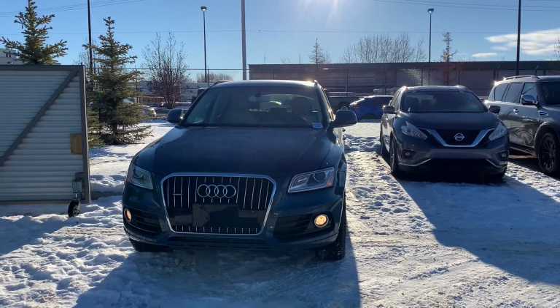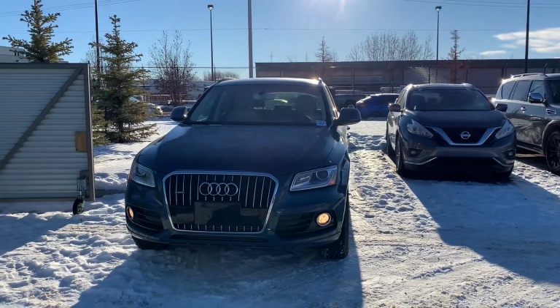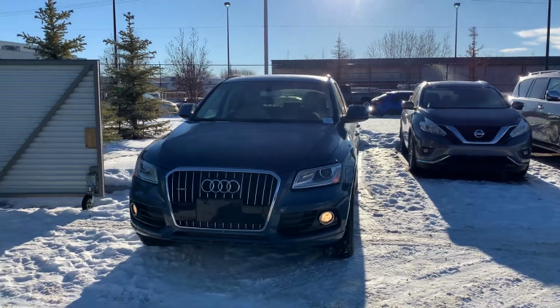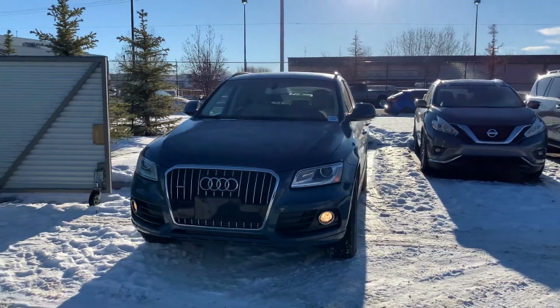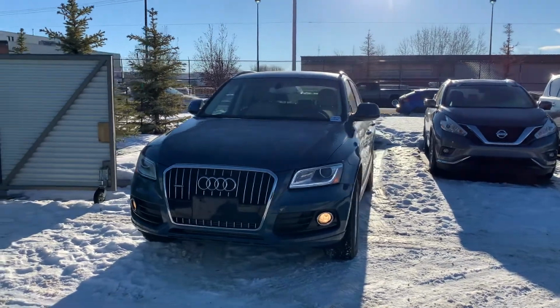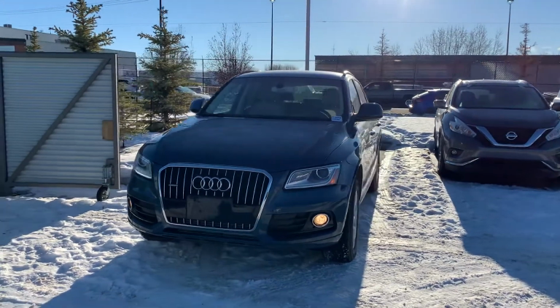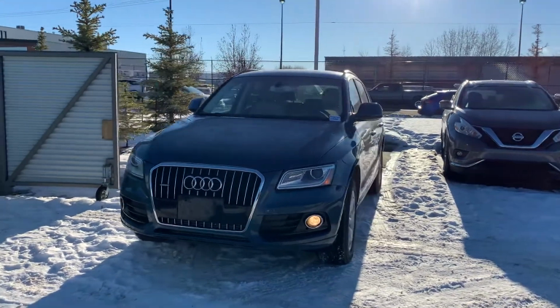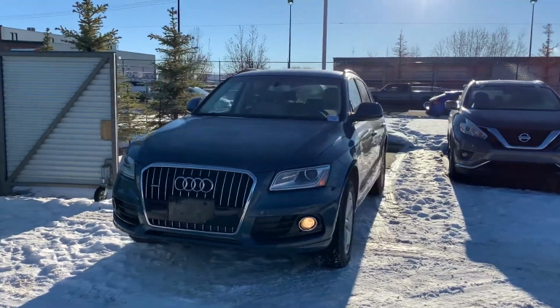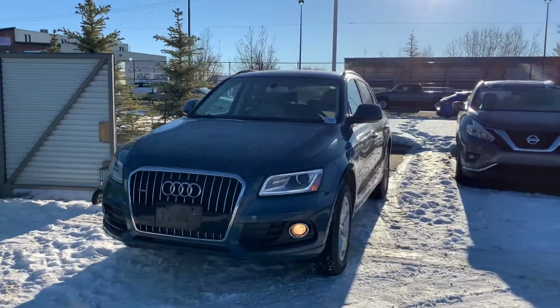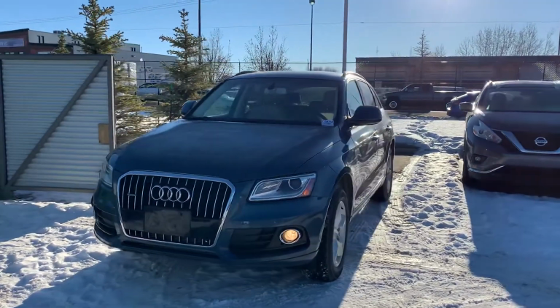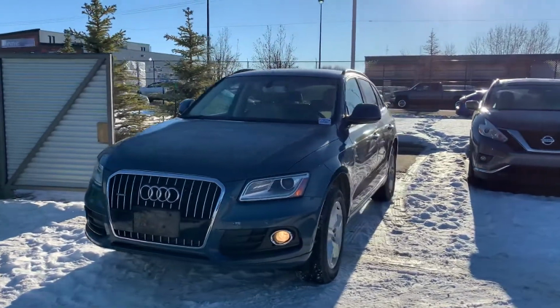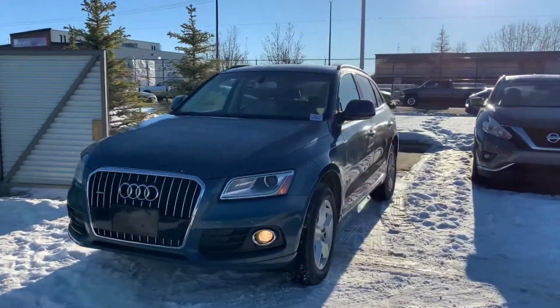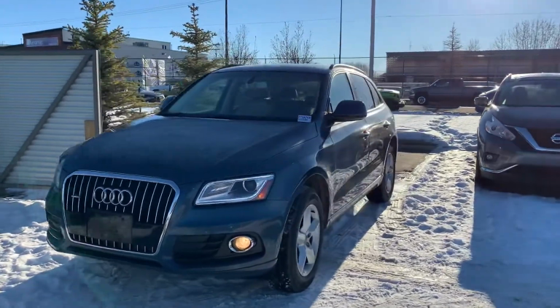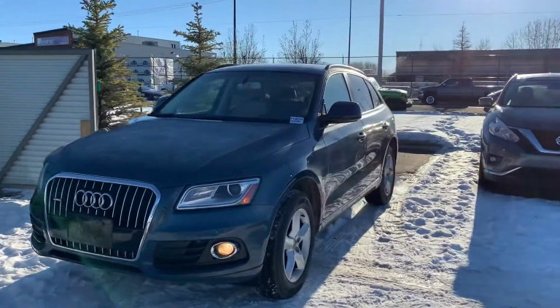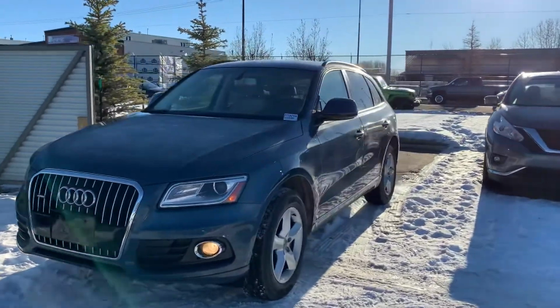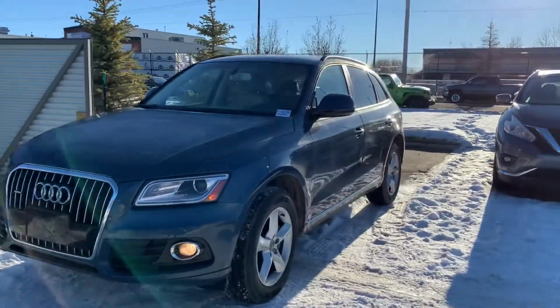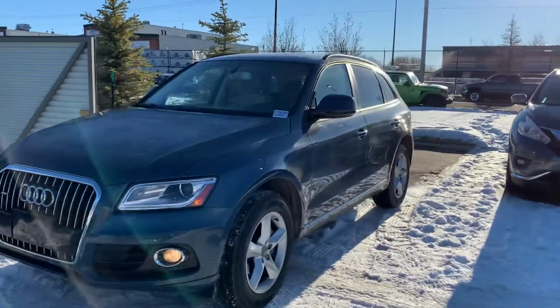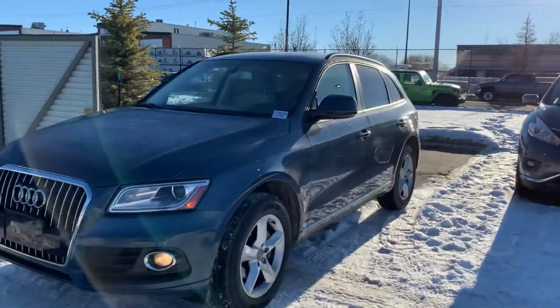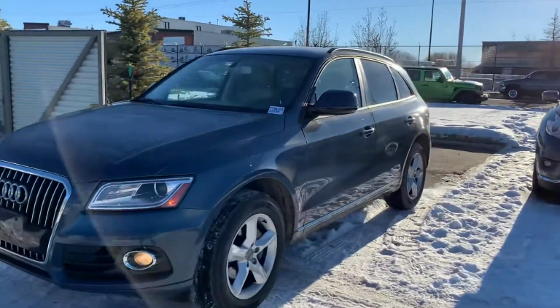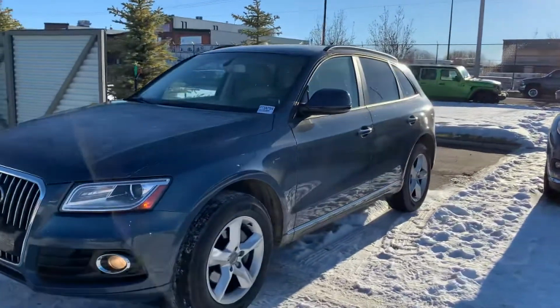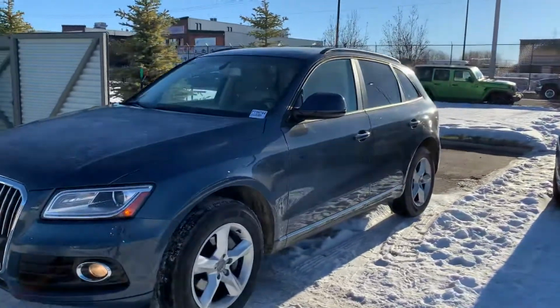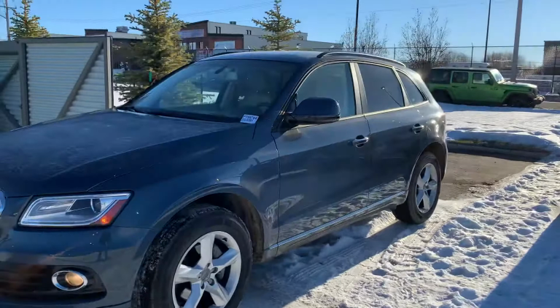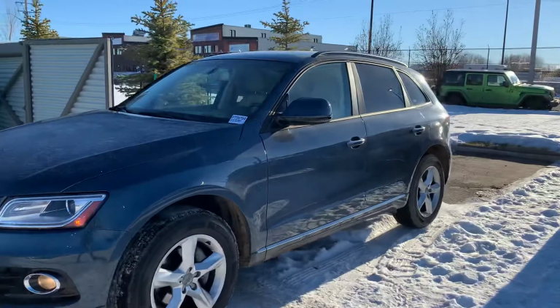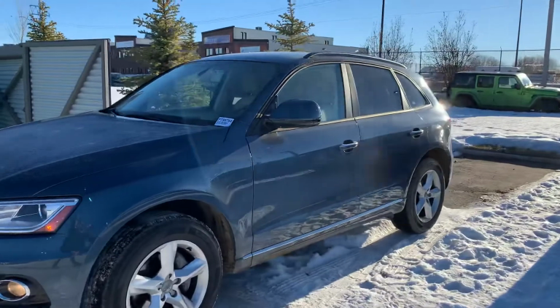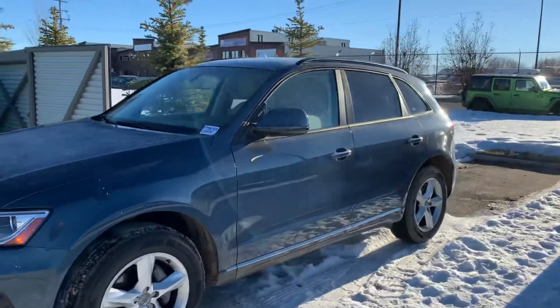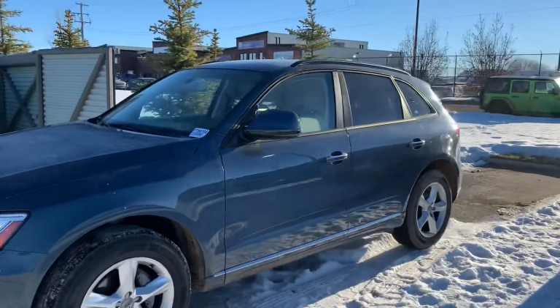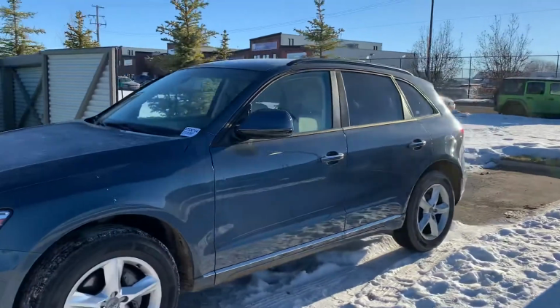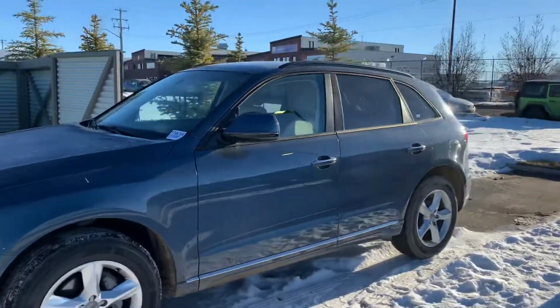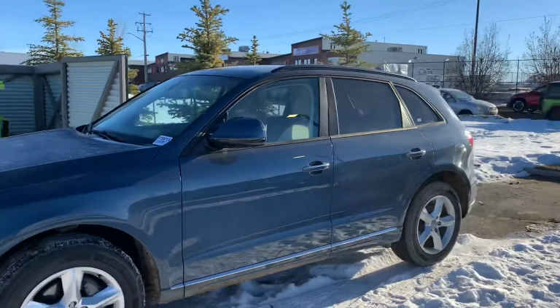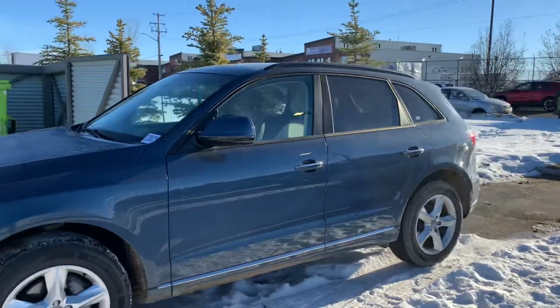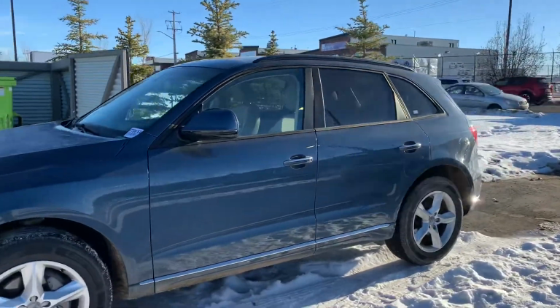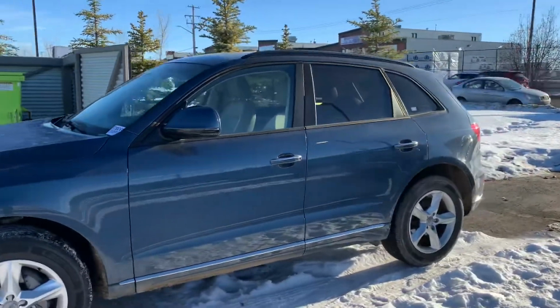Thank you very much for reaching out to Spruce Grove Hyundai. Here's a quick look at the 2016 Audi Q5.